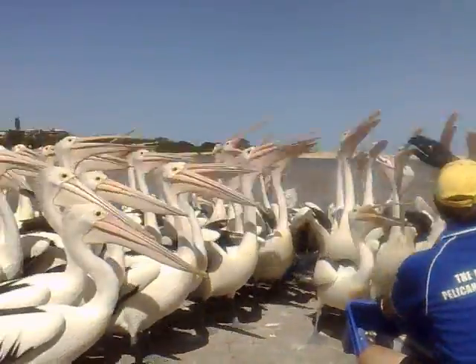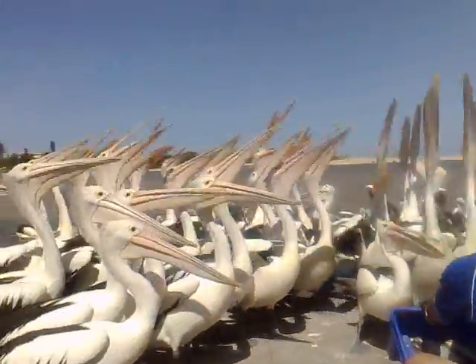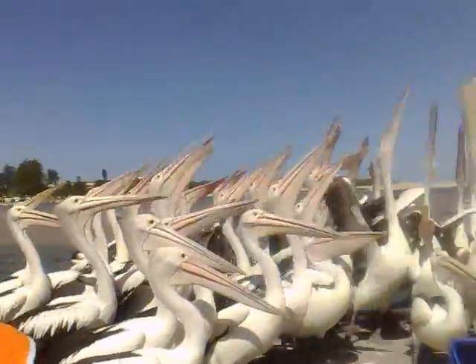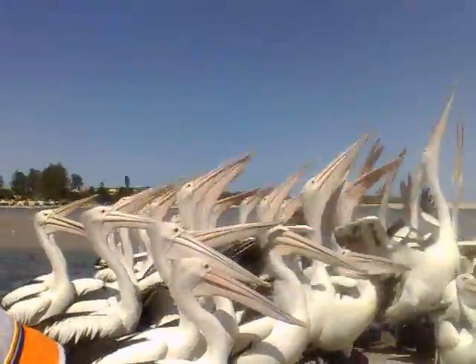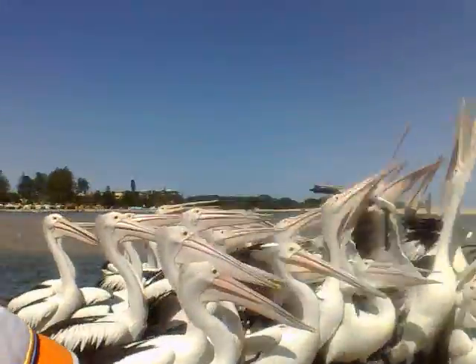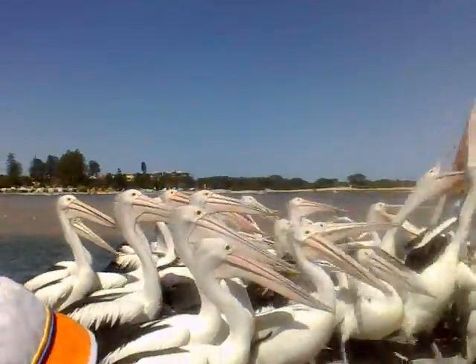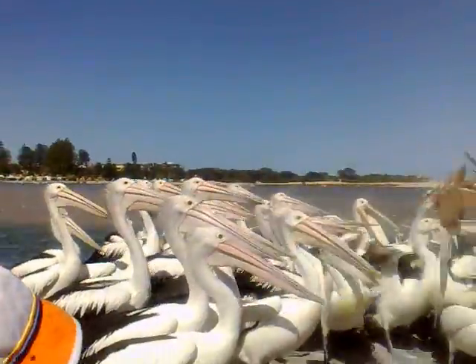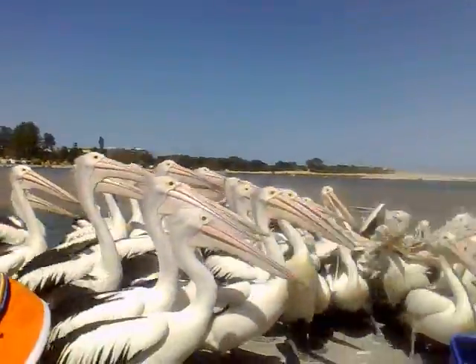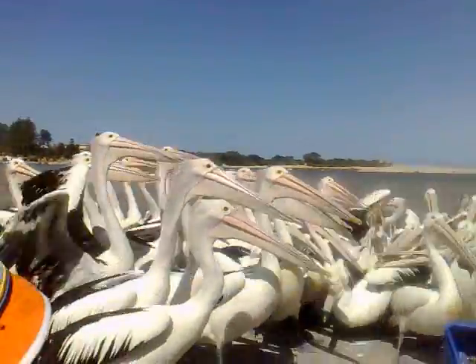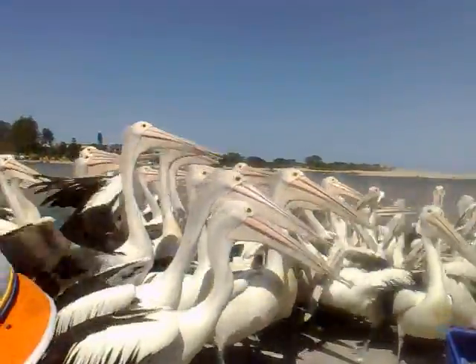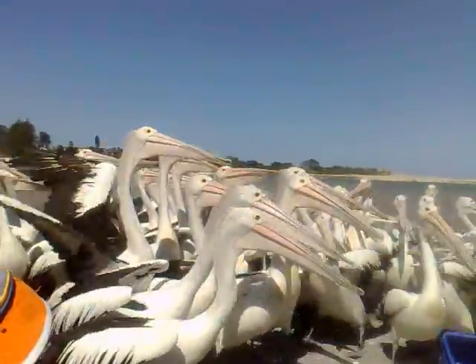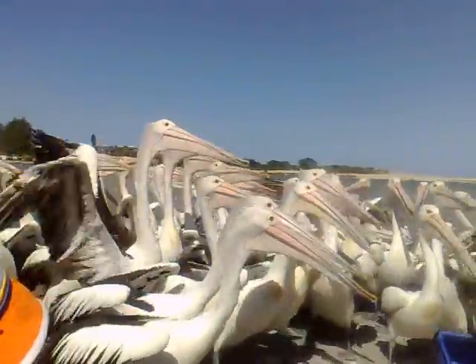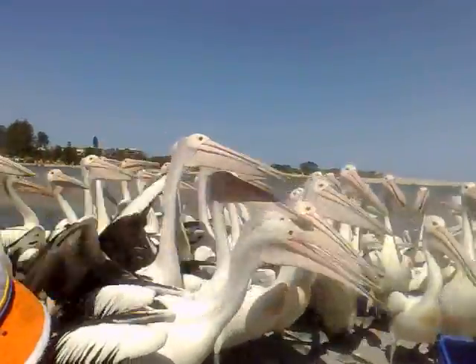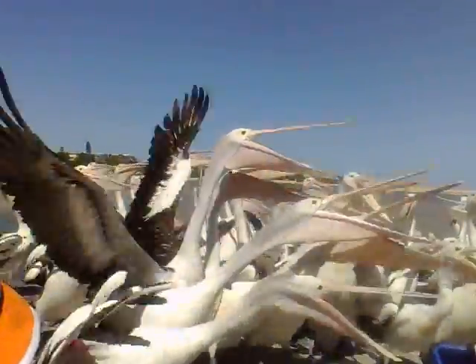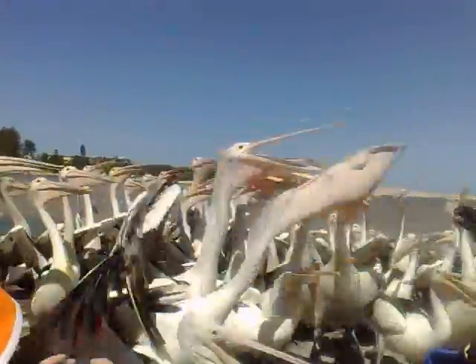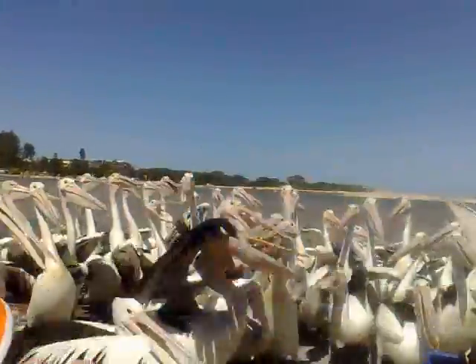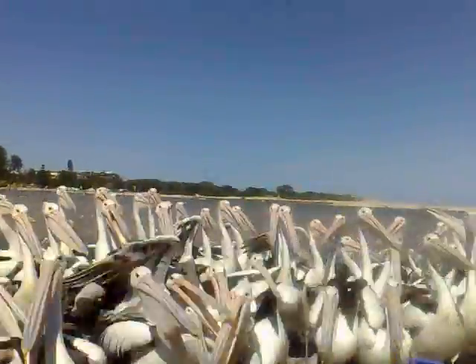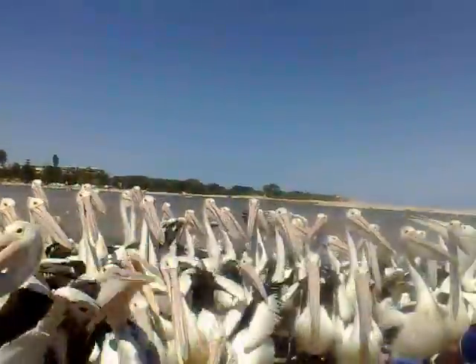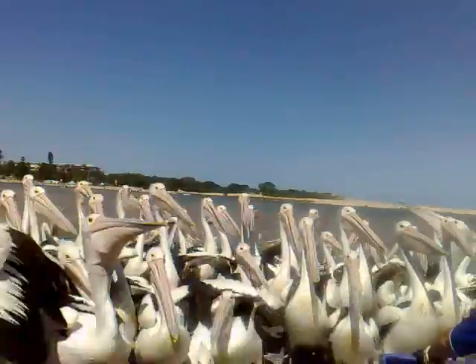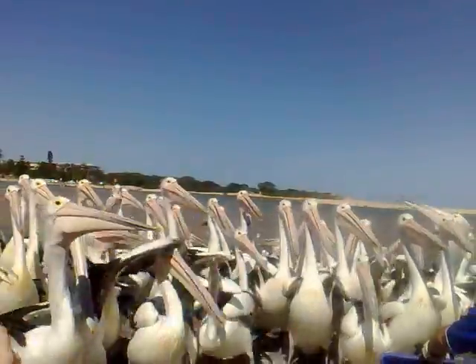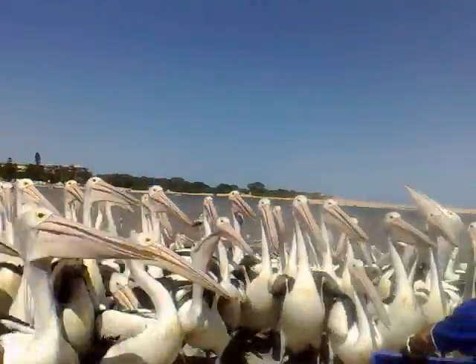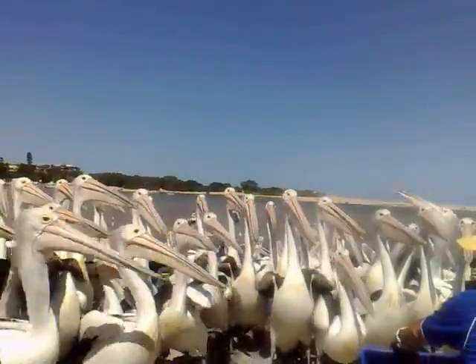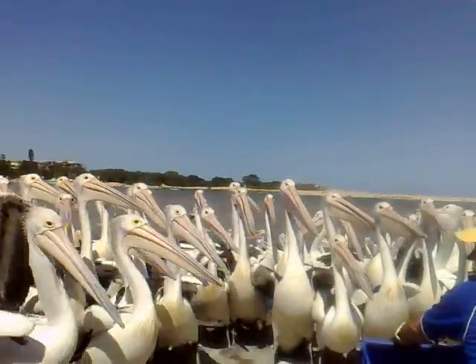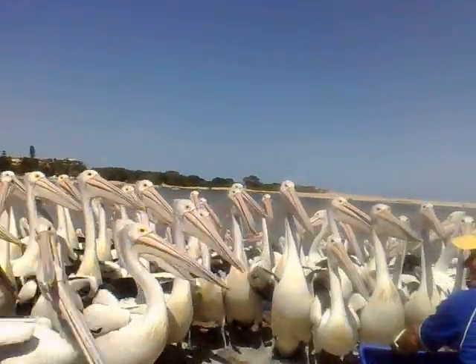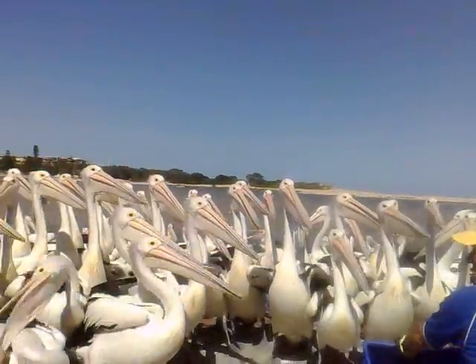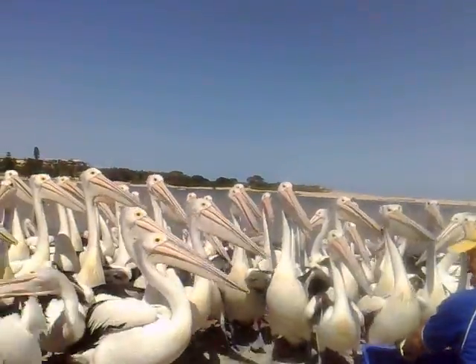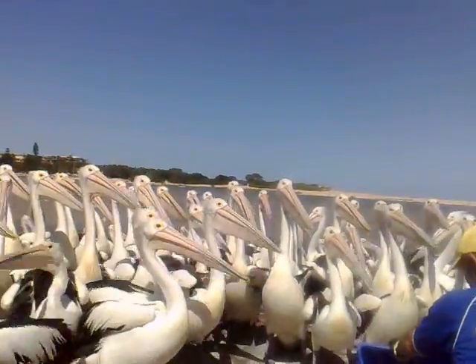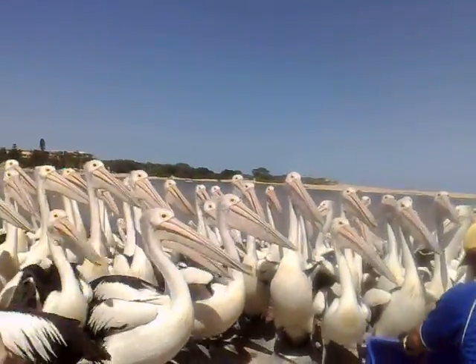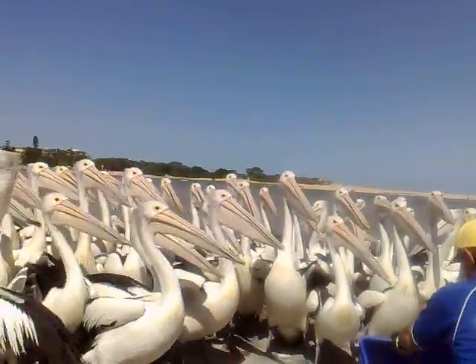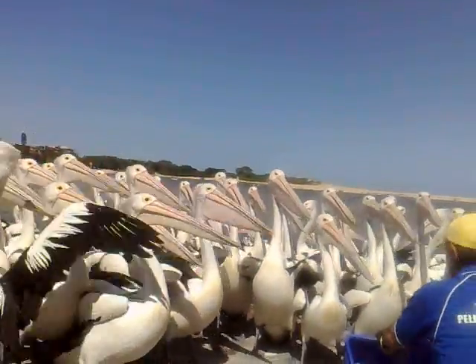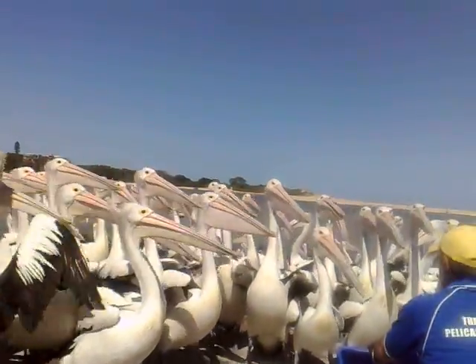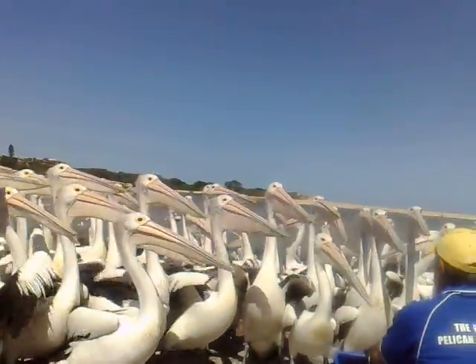If you are also out and about boating, please stick to our speed limits. We do have a lot of birds here on the central coast that are unable to fly.